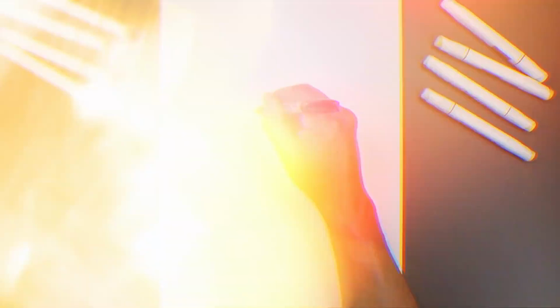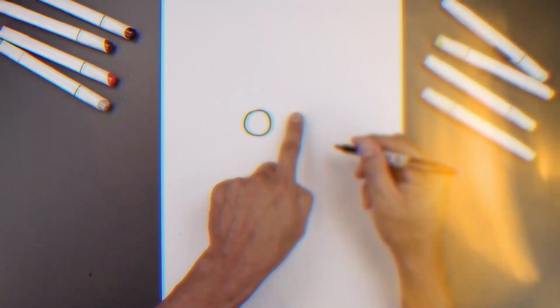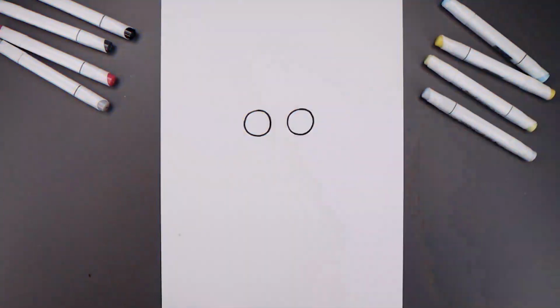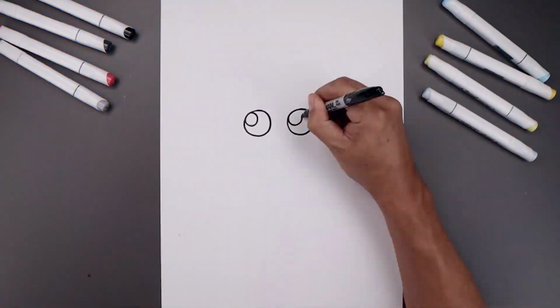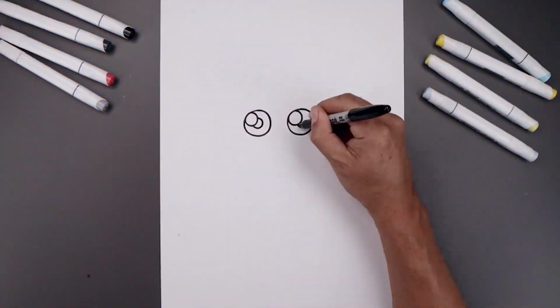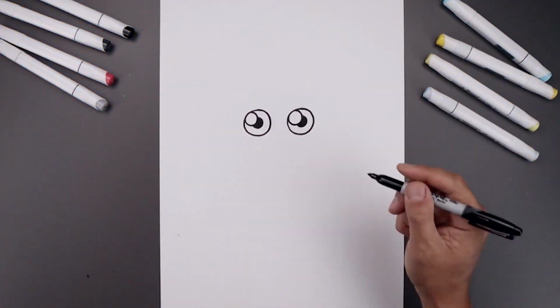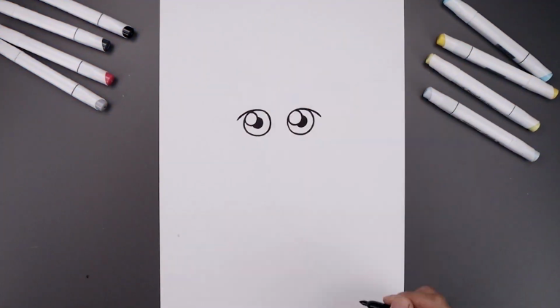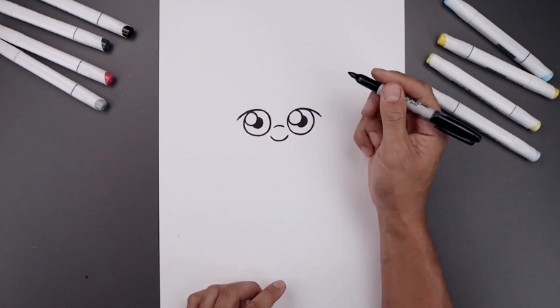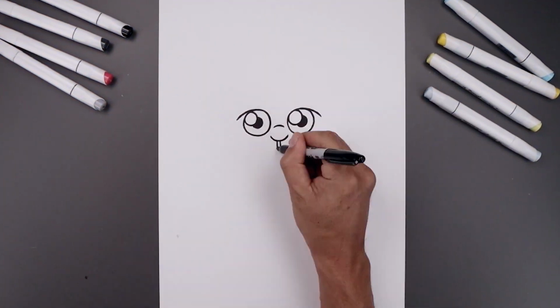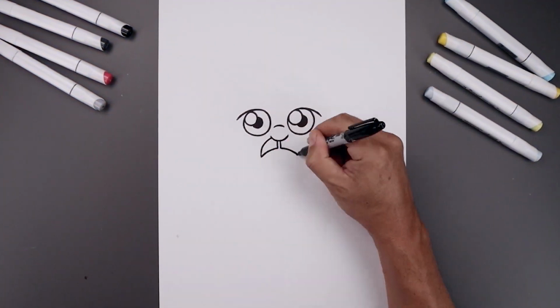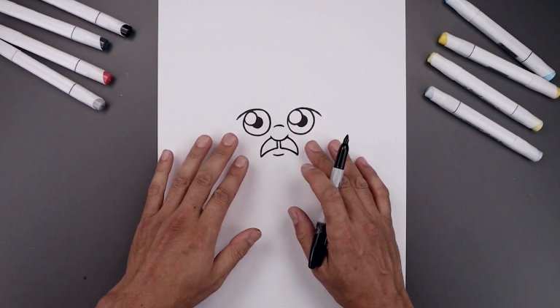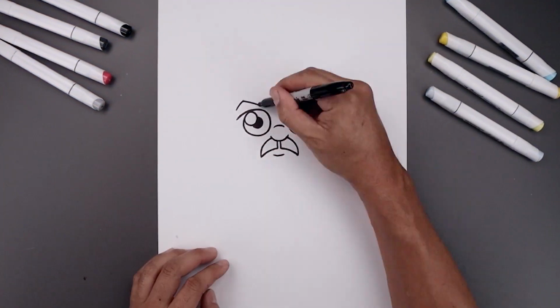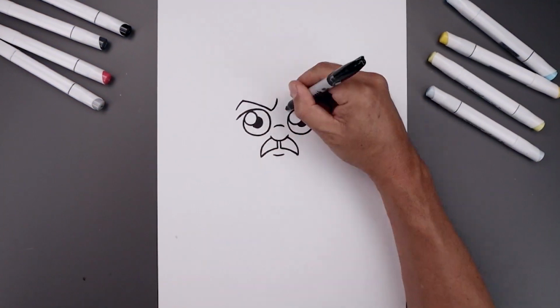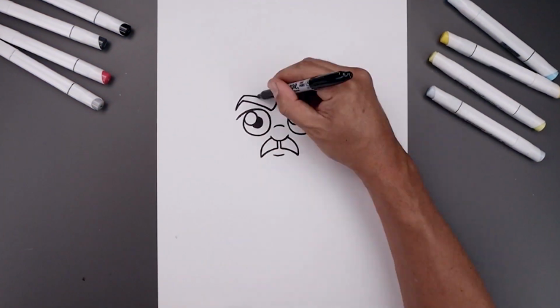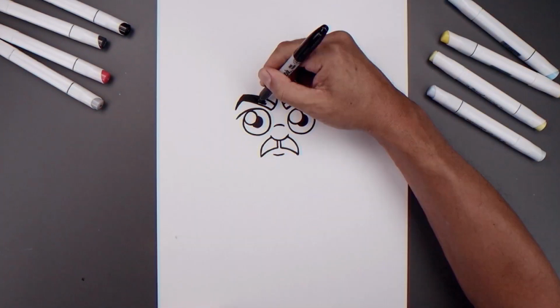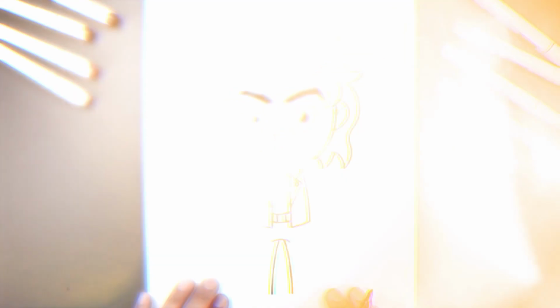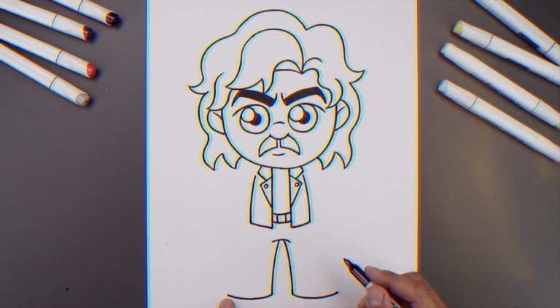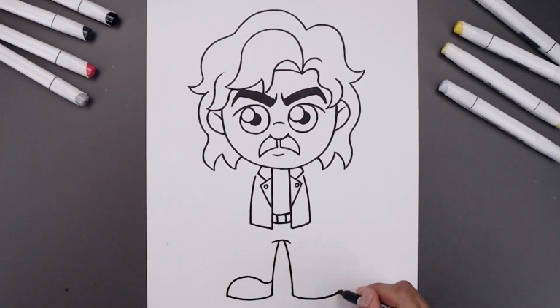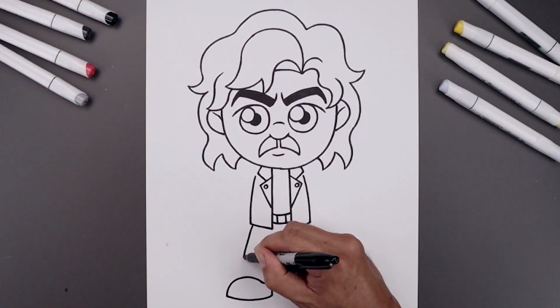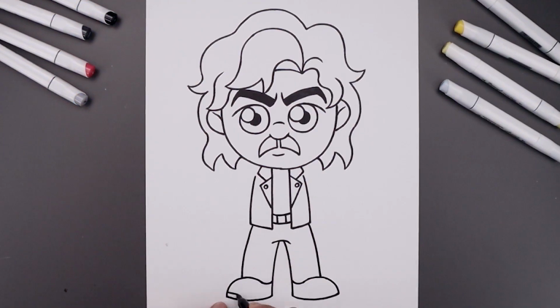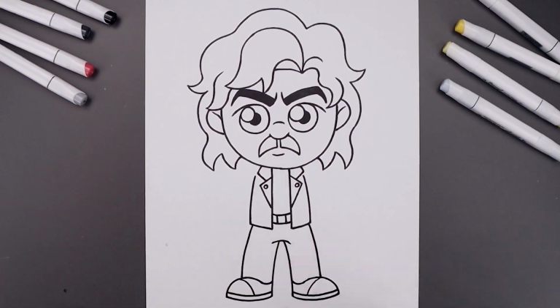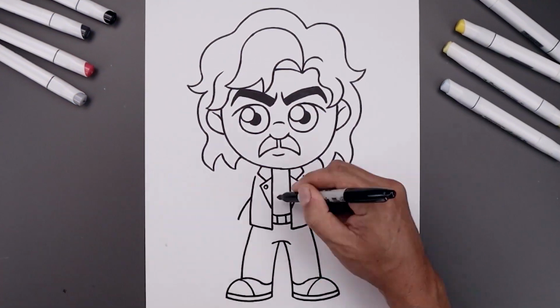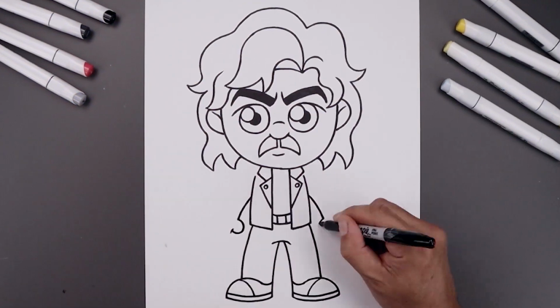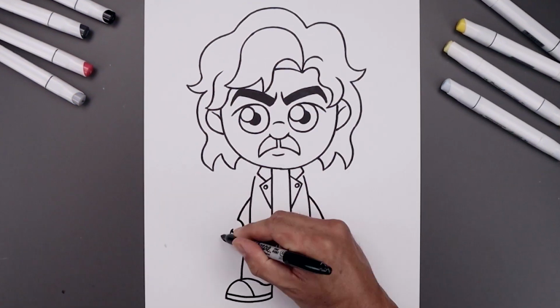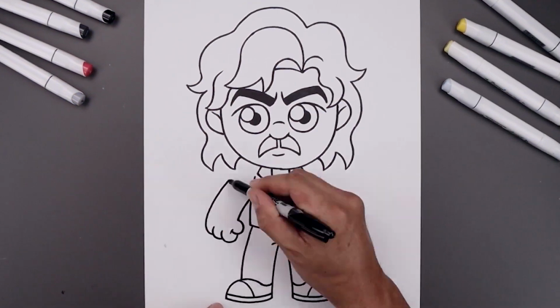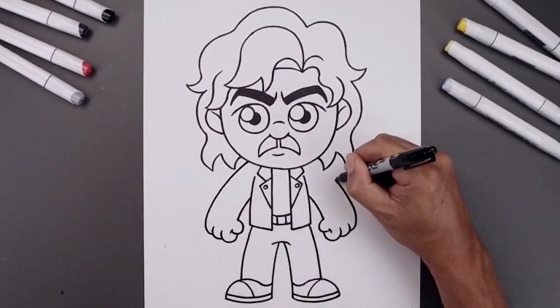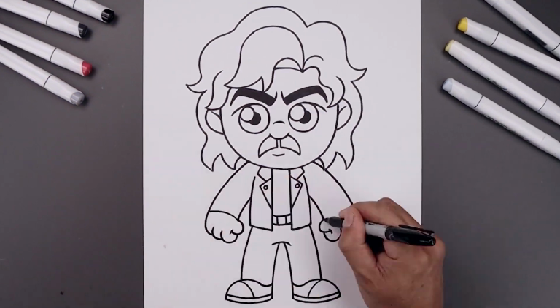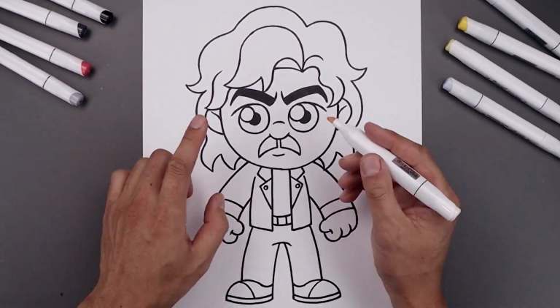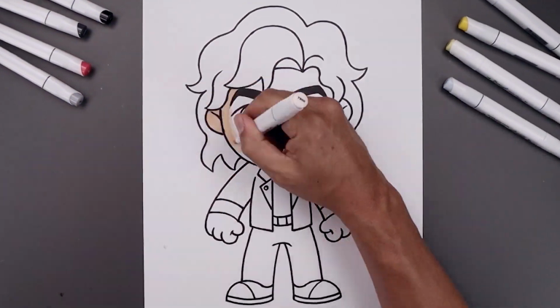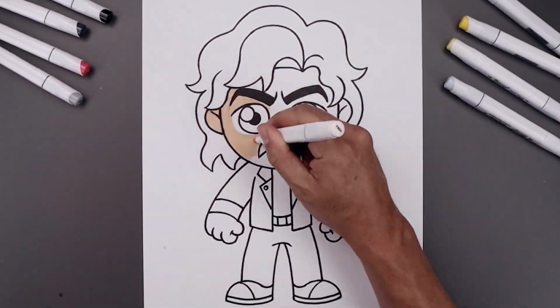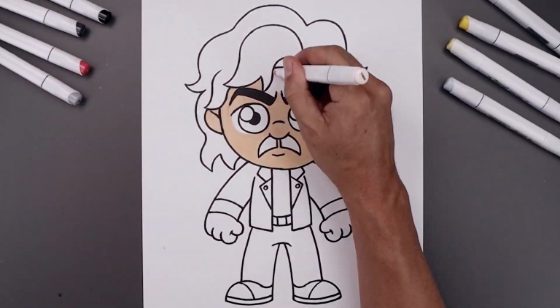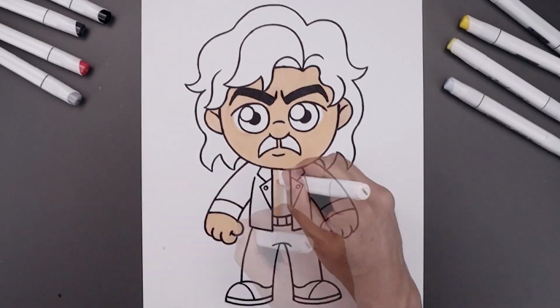What's up everyone and welcome to the club. In today's video I'll show you how to draw and color Billy from Stranger Things.